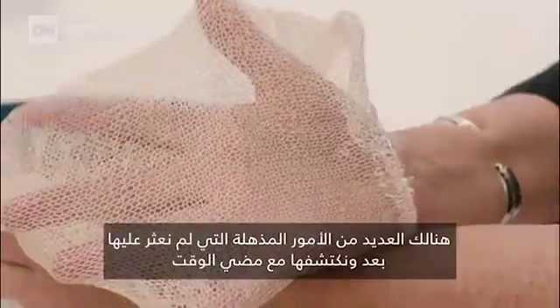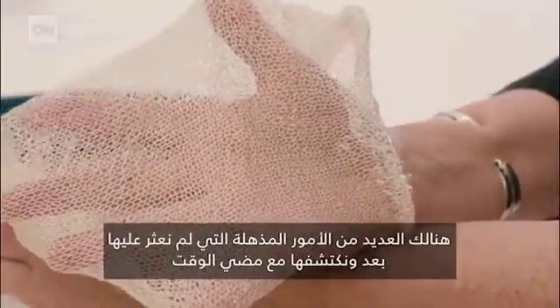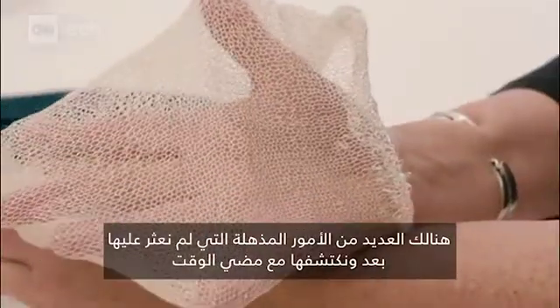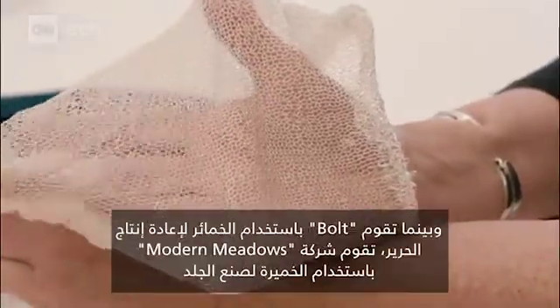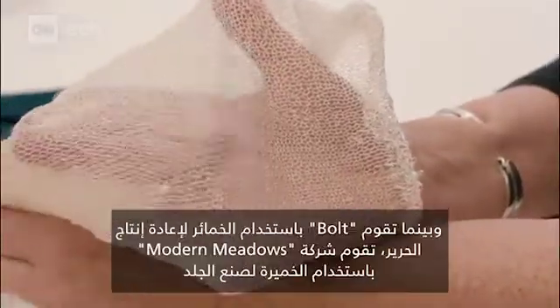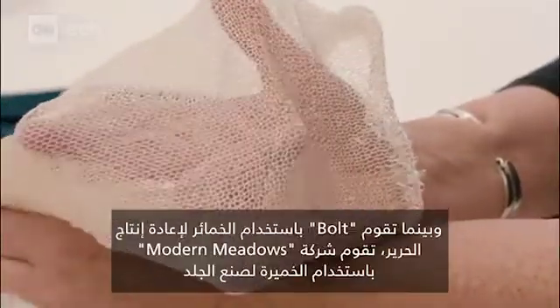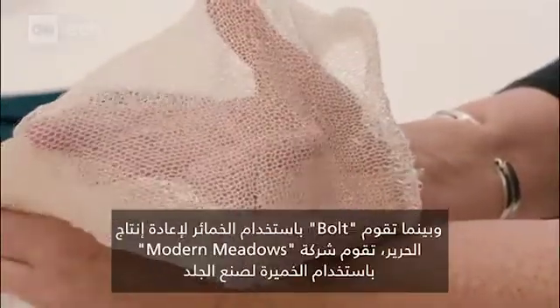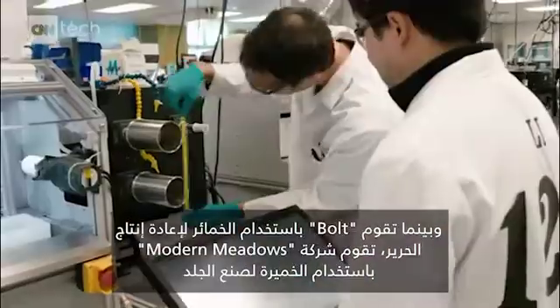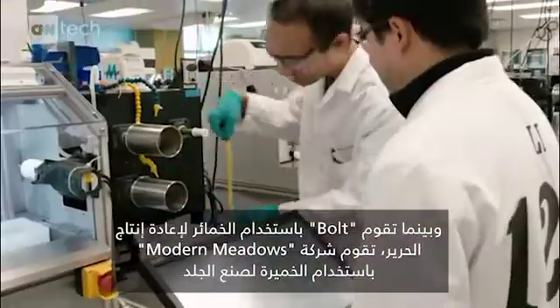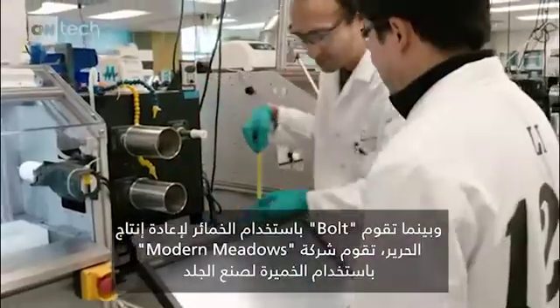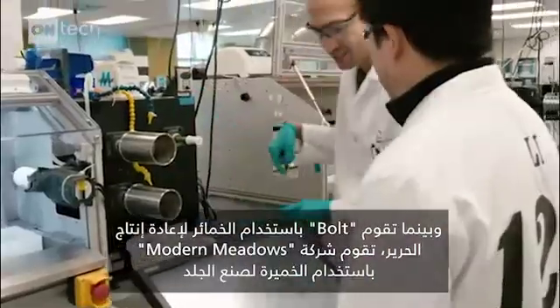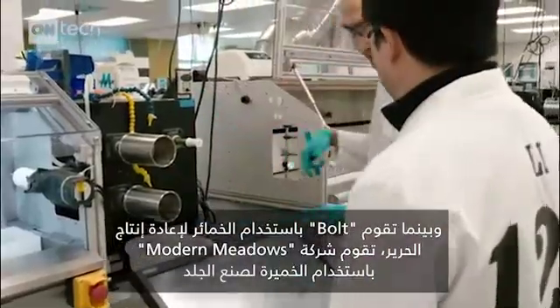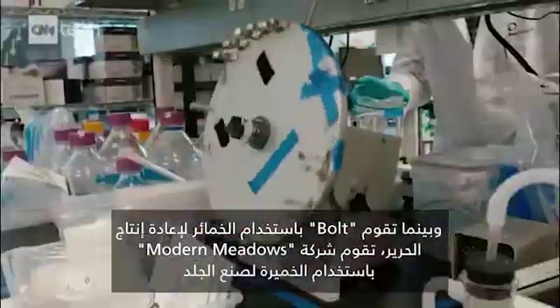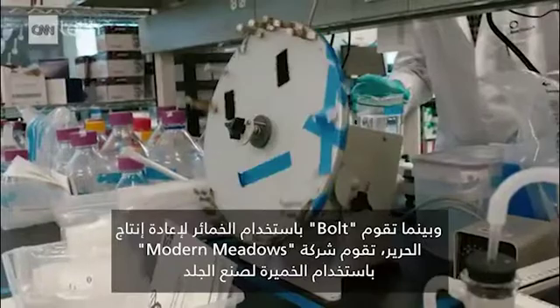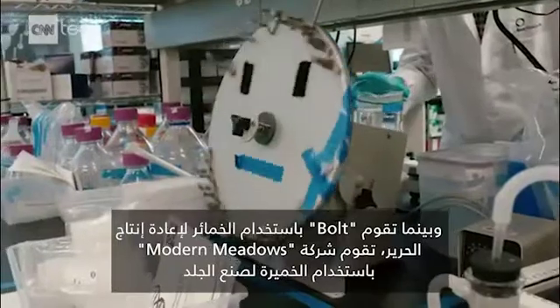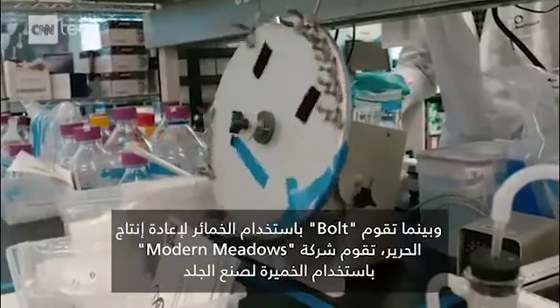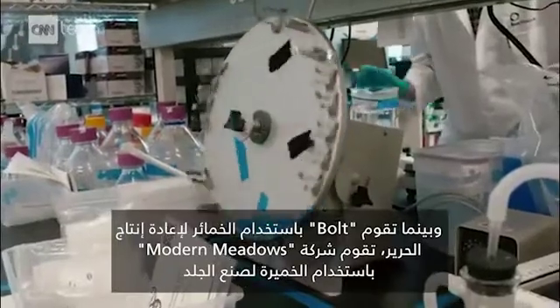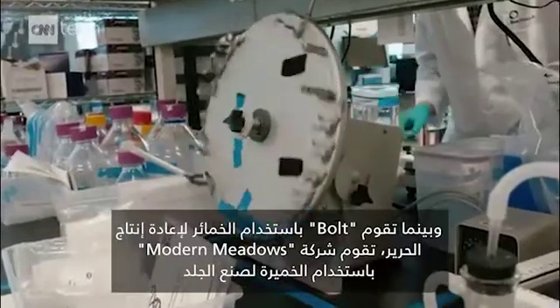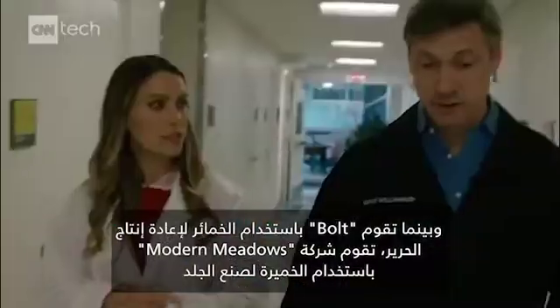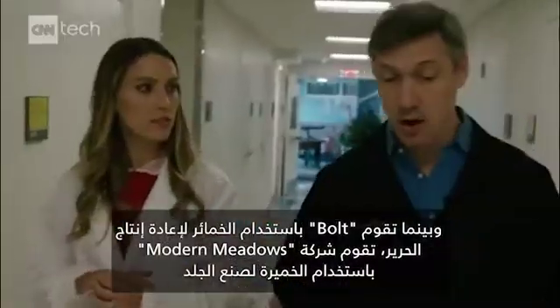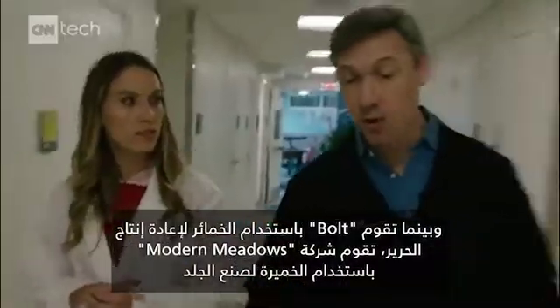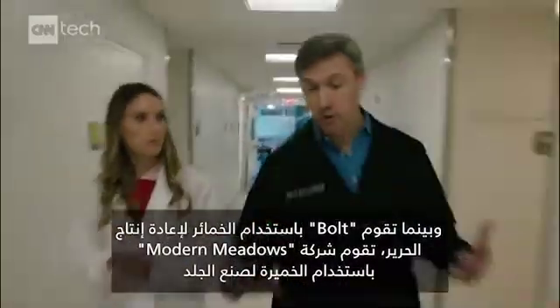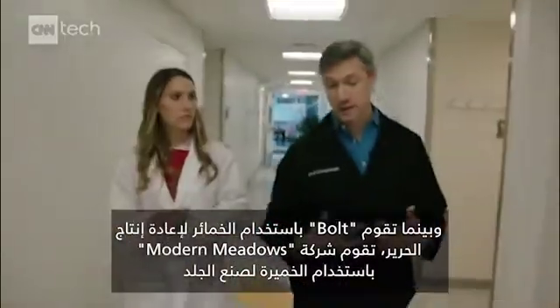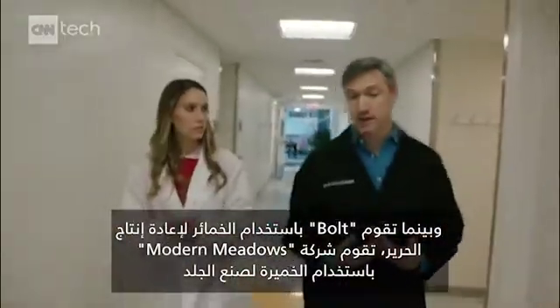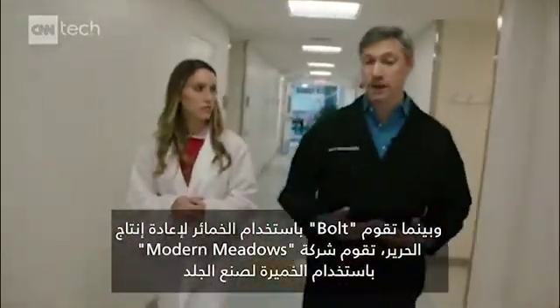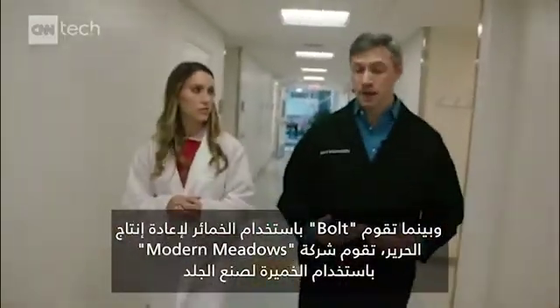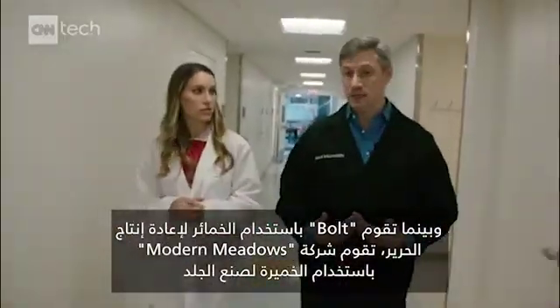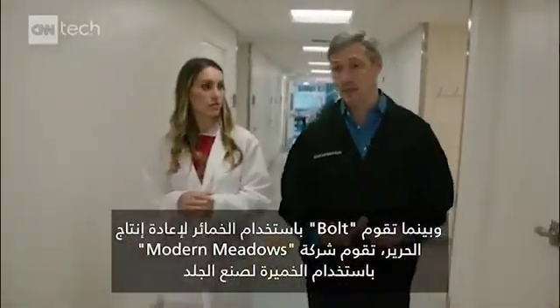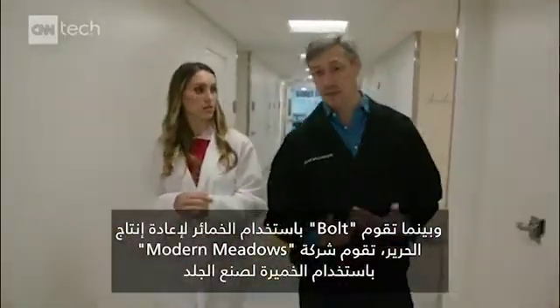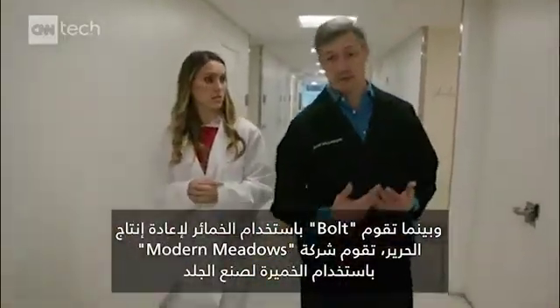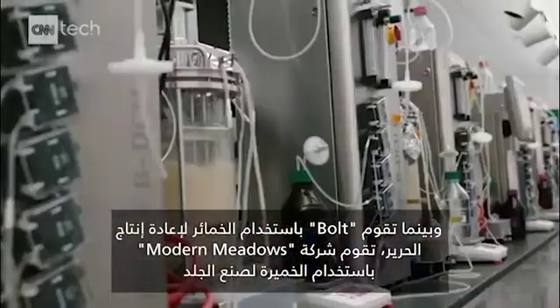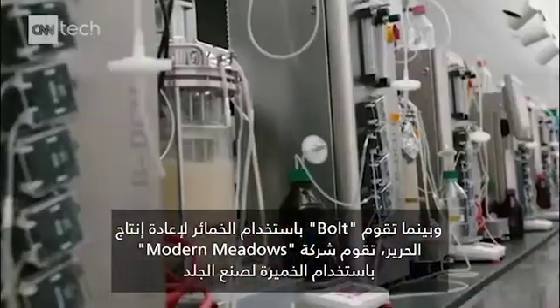There's a lot of things that are great about it that we don't even understand yet, that we learn along the way. While Bolt uses yeast to recreate spider silk, at Modern Meadow they're using yeast to grow leather.